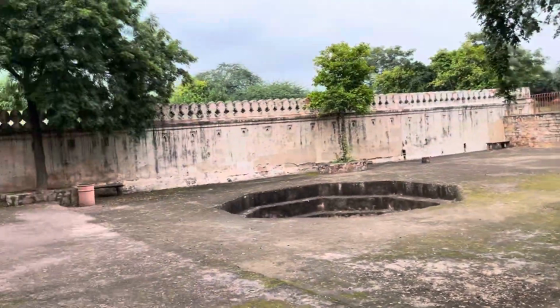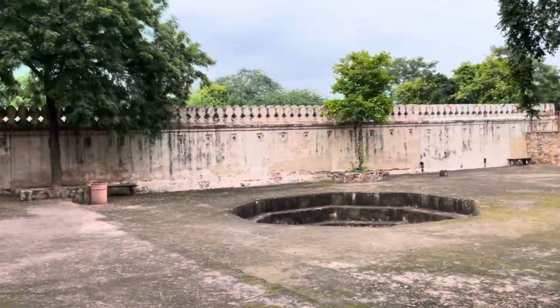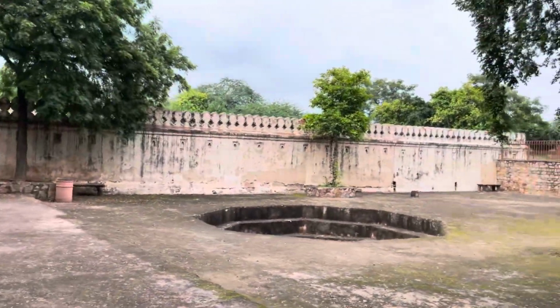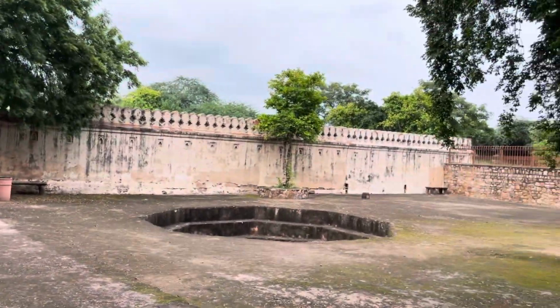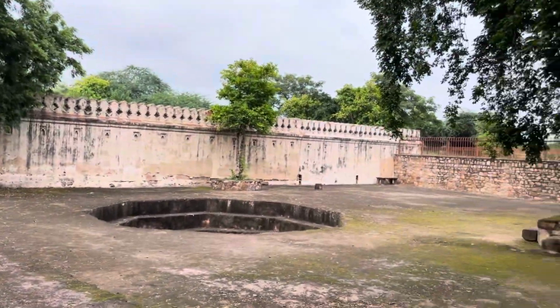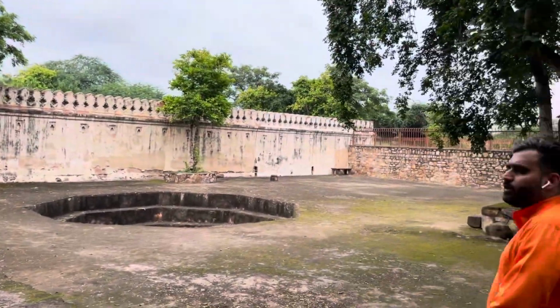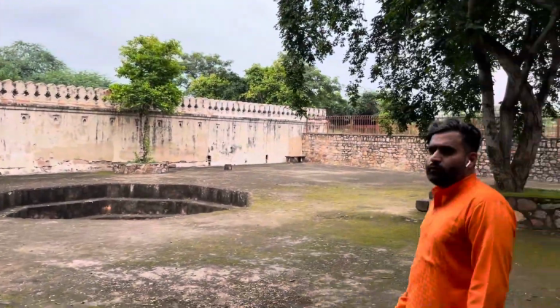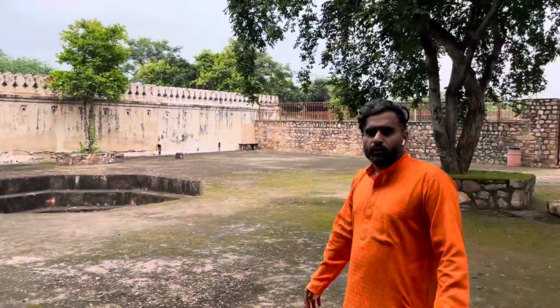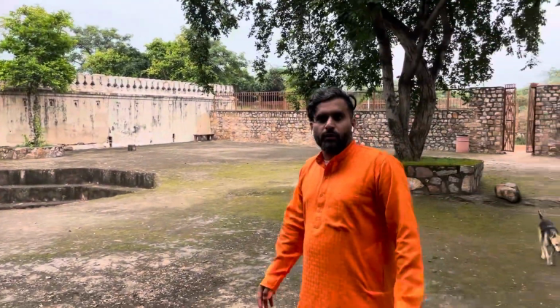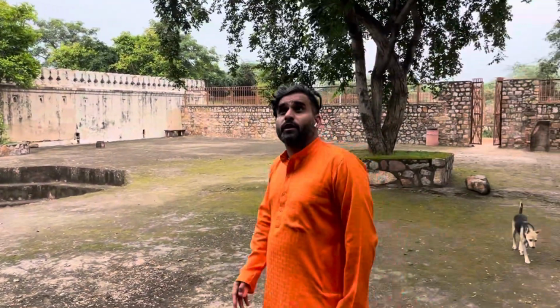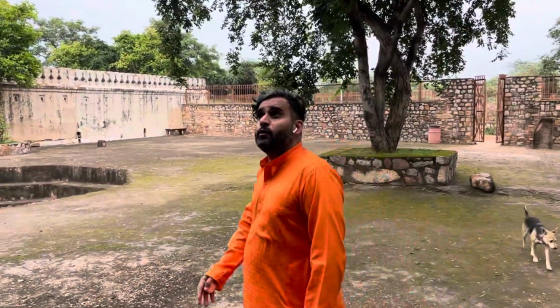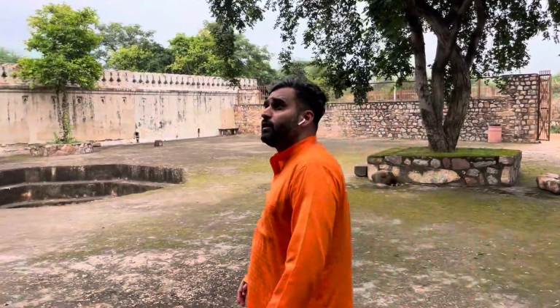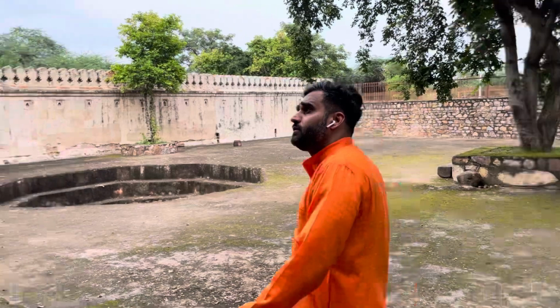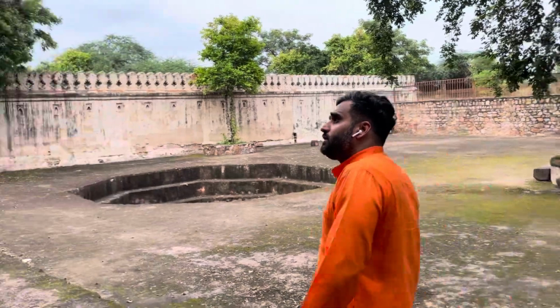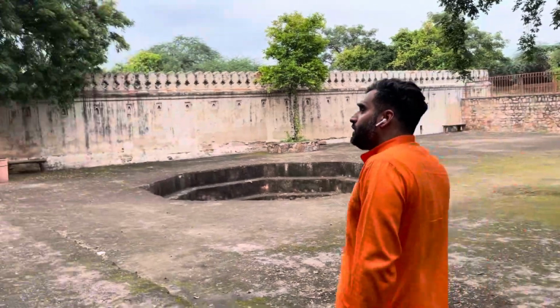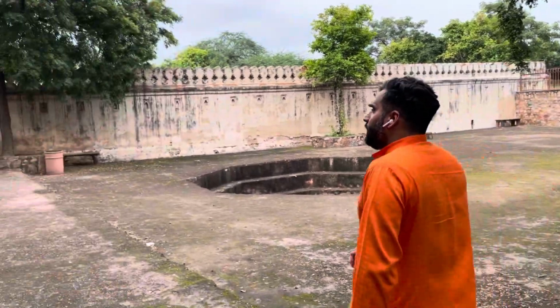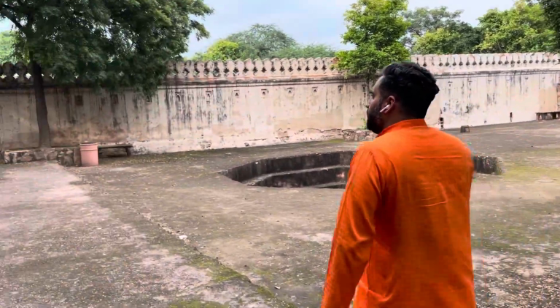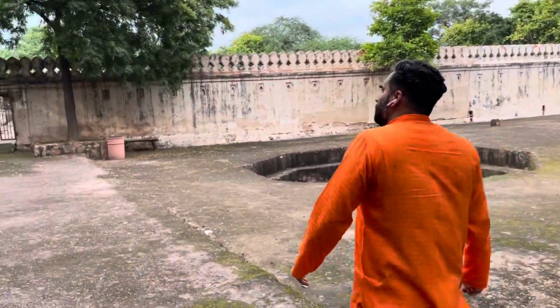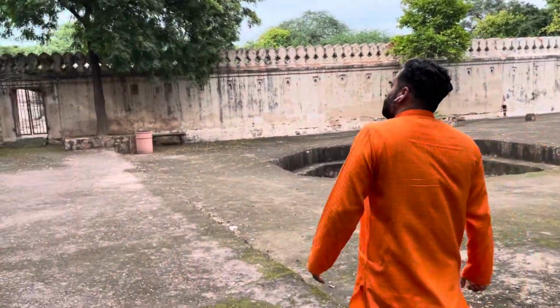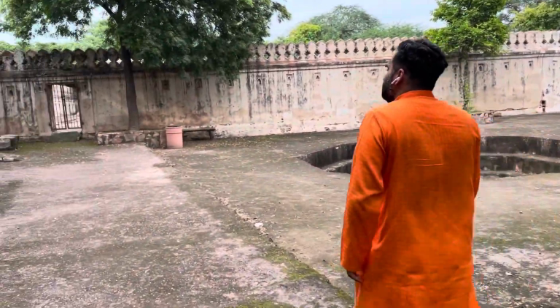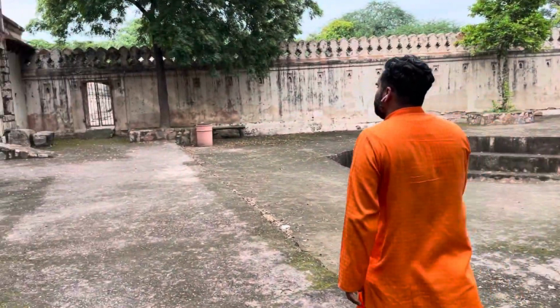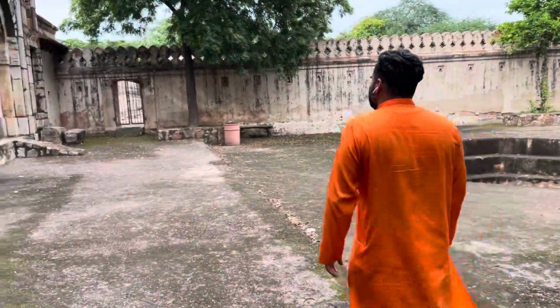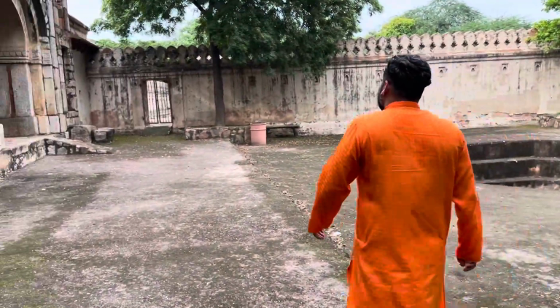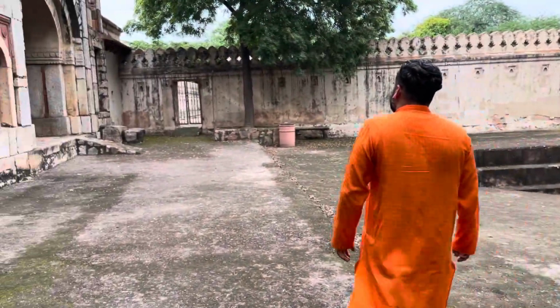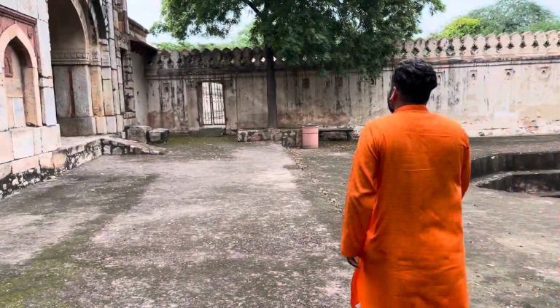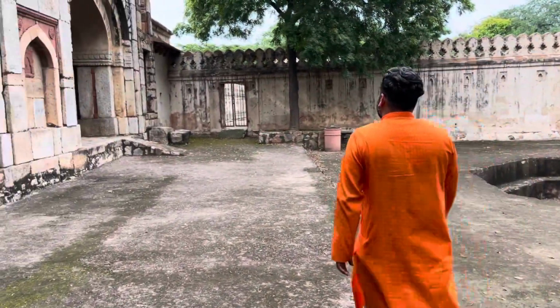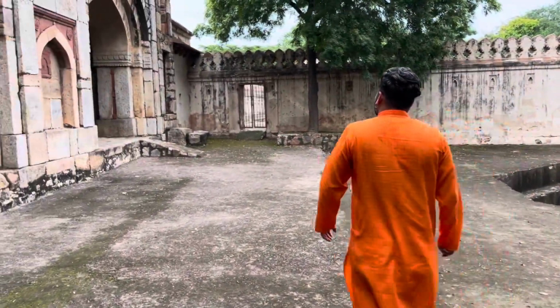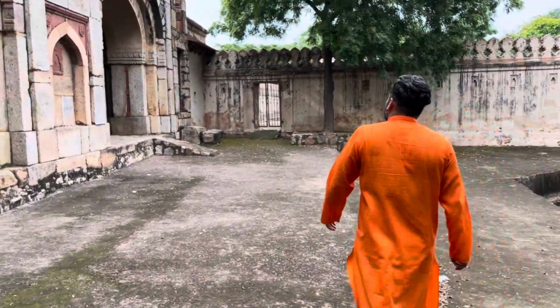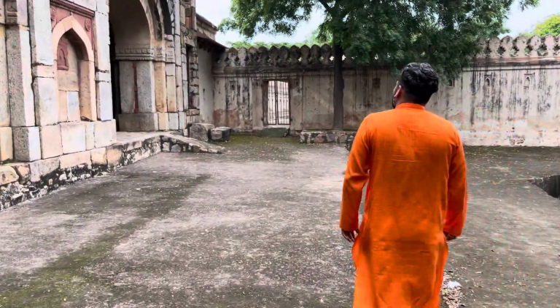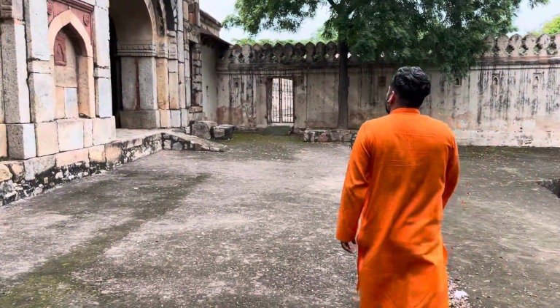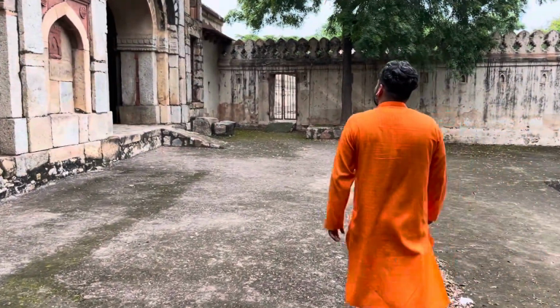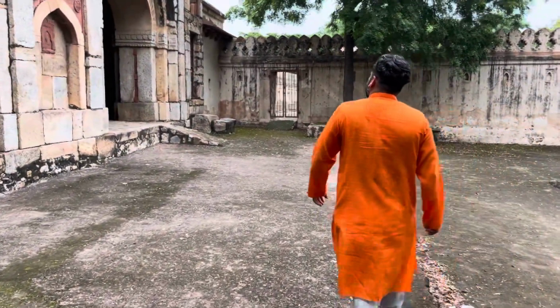People back in the day used to come and pray over here. Let me show you a little bit more.